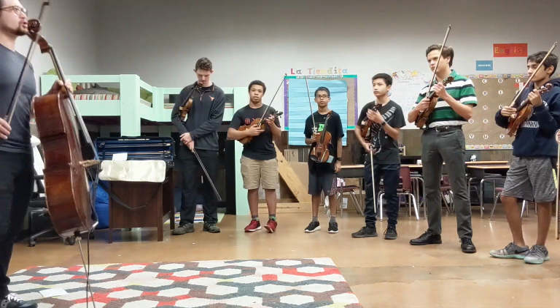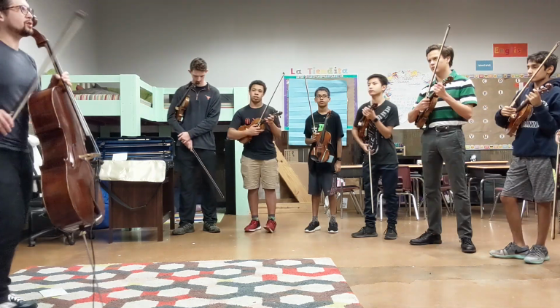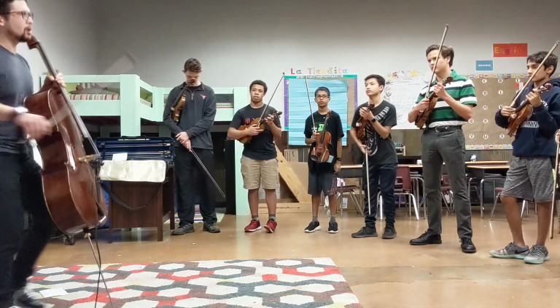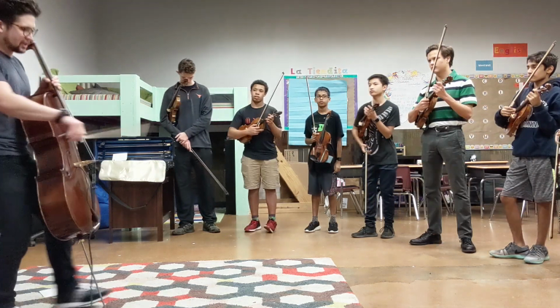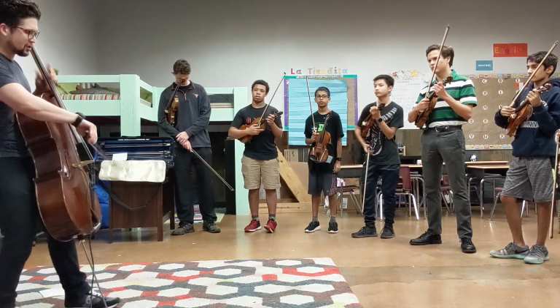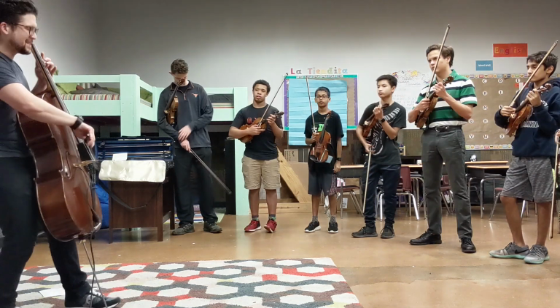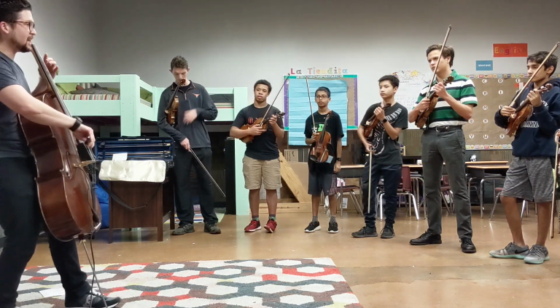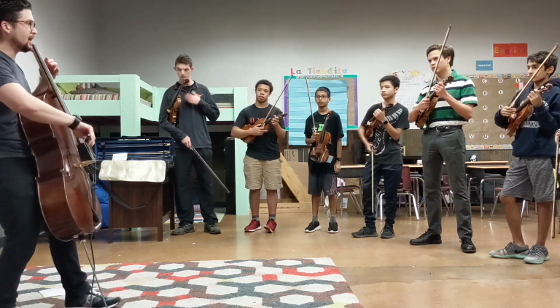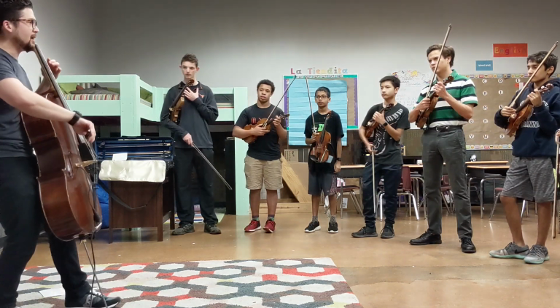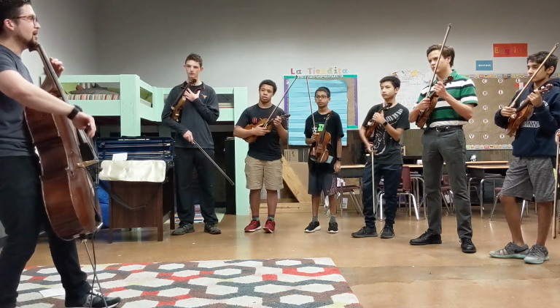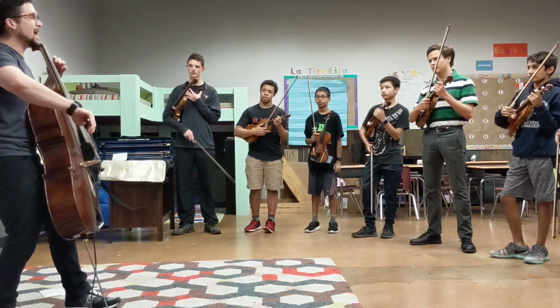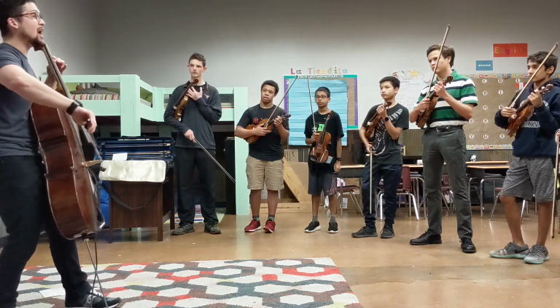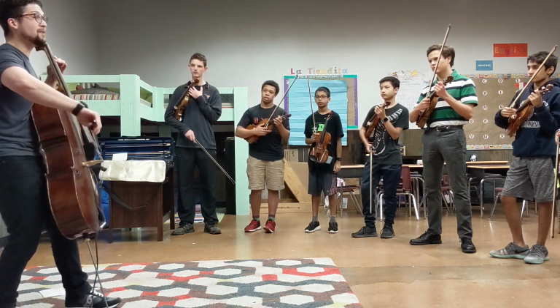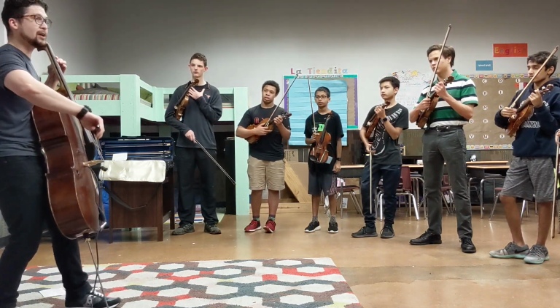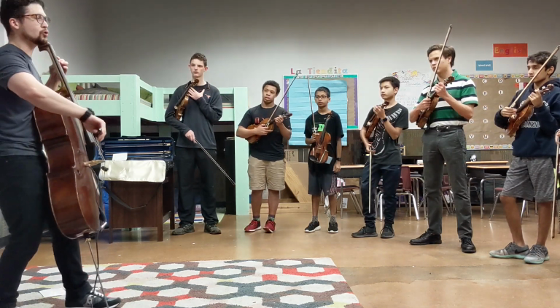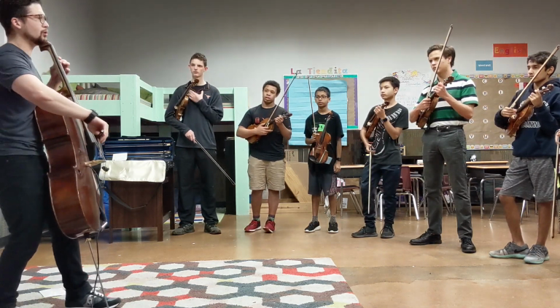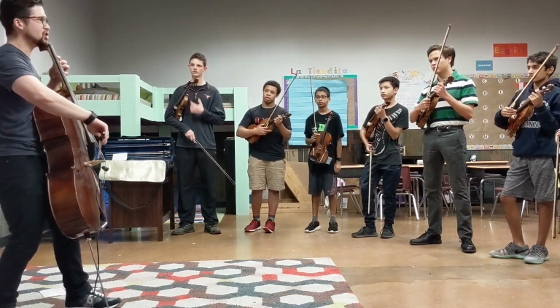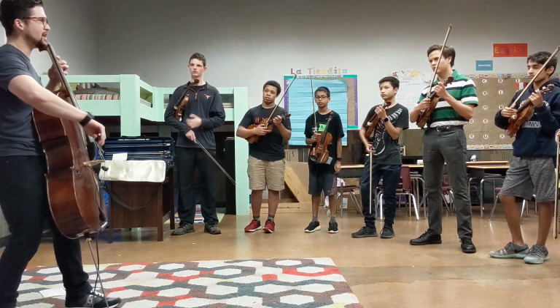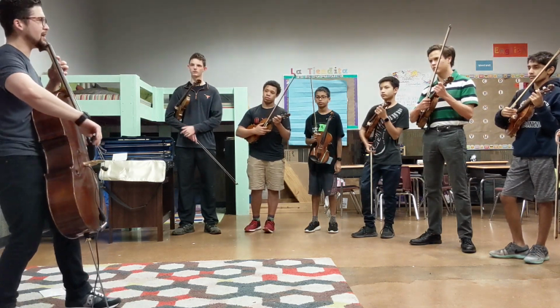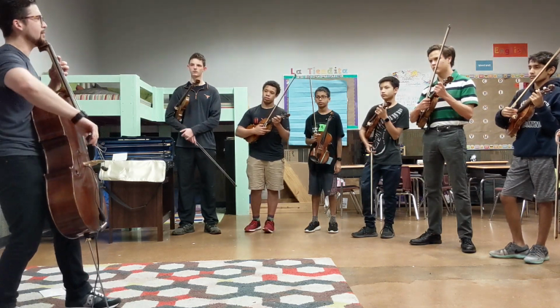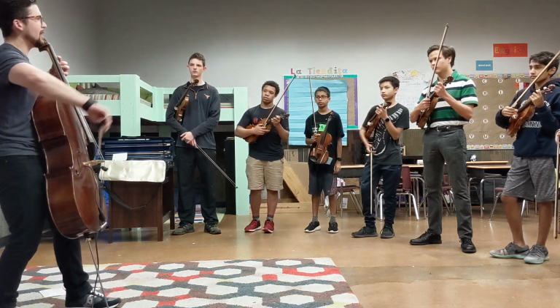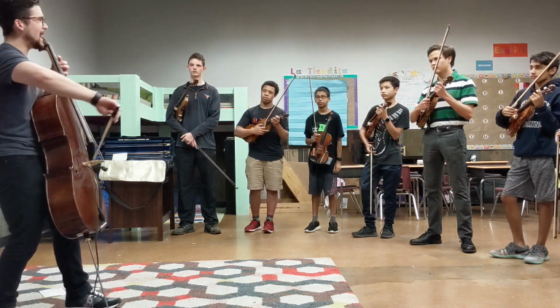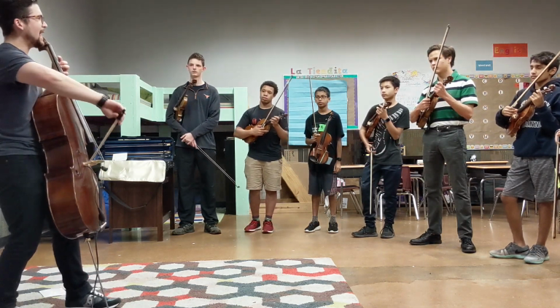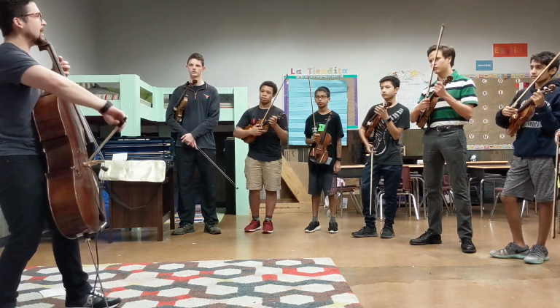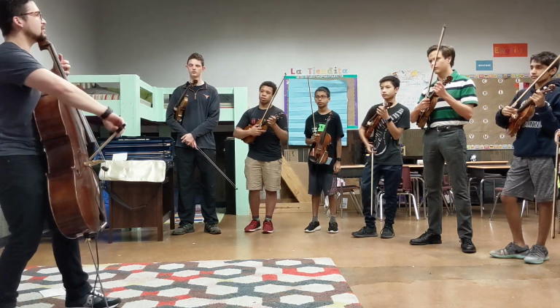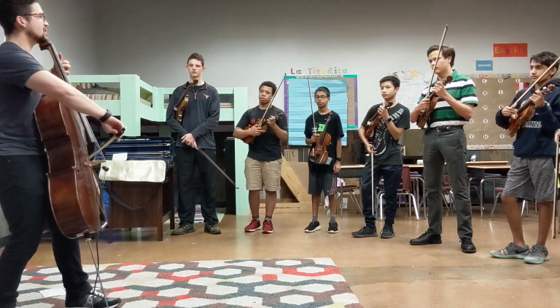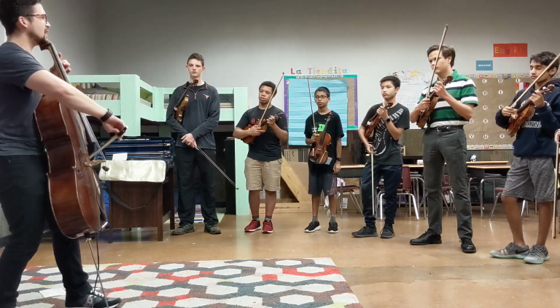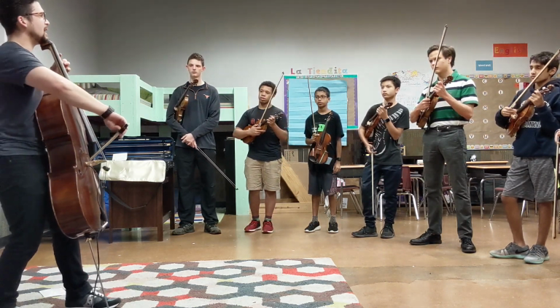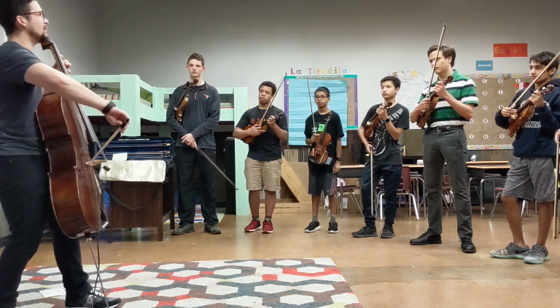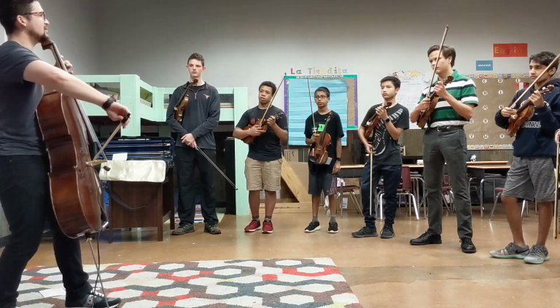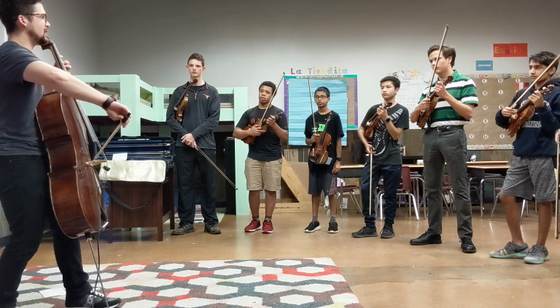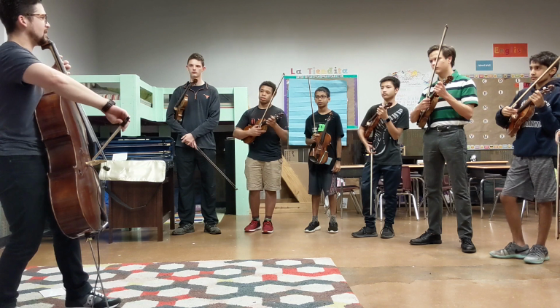I'll show you the notes. It goes D, G, A, C, D.